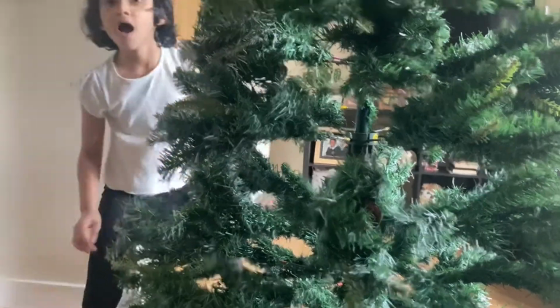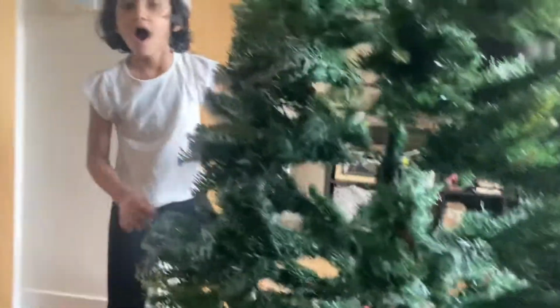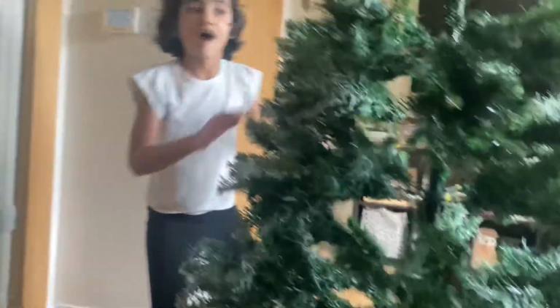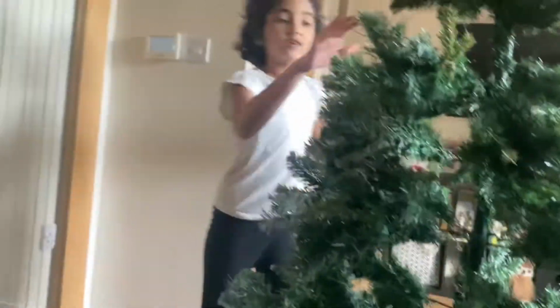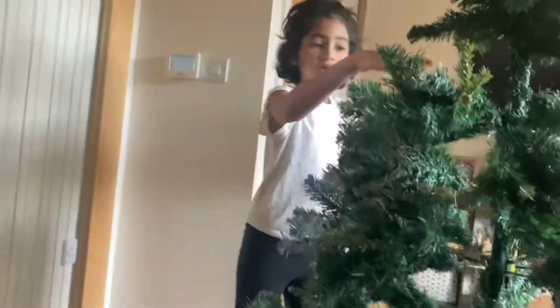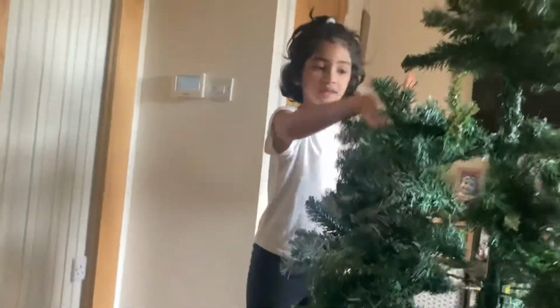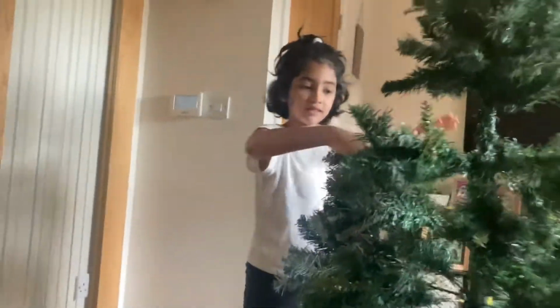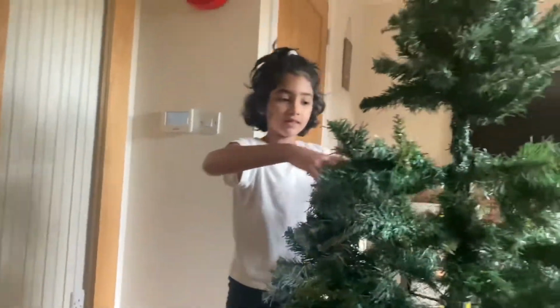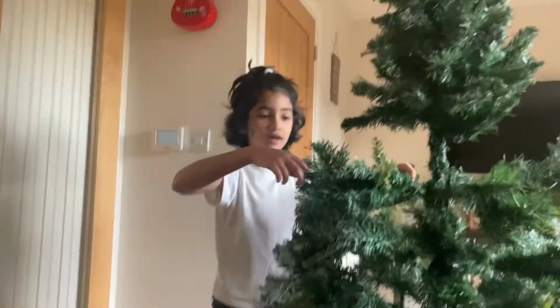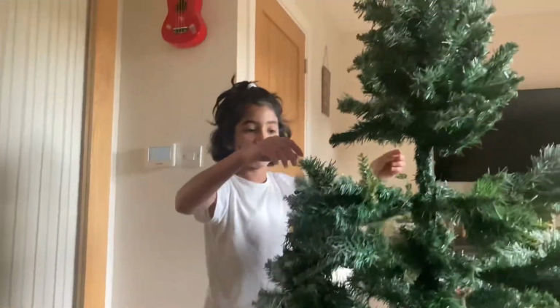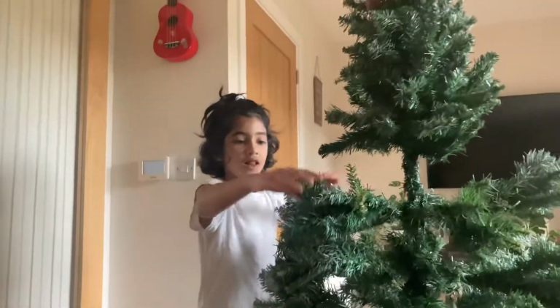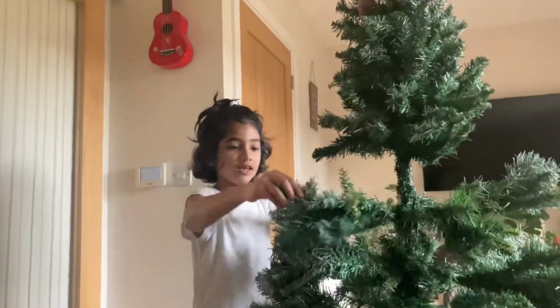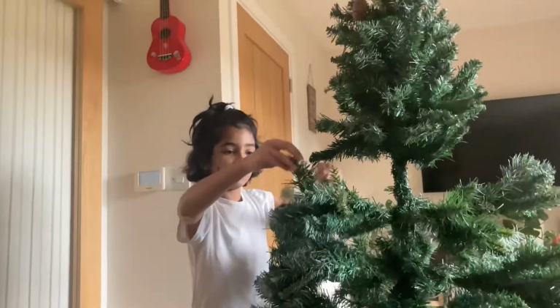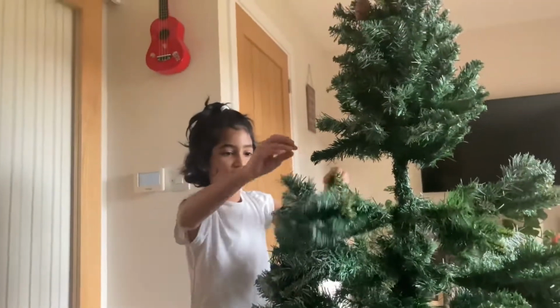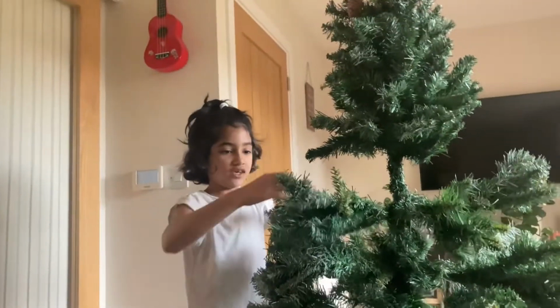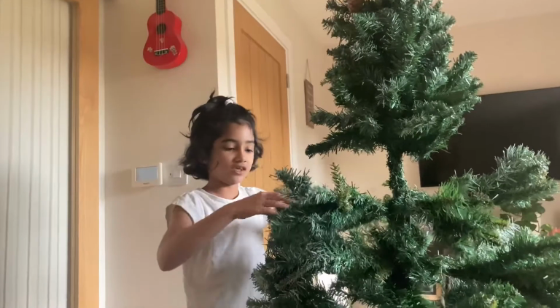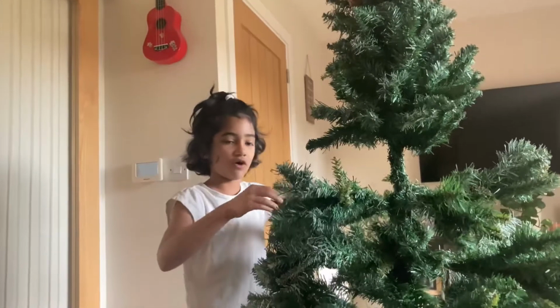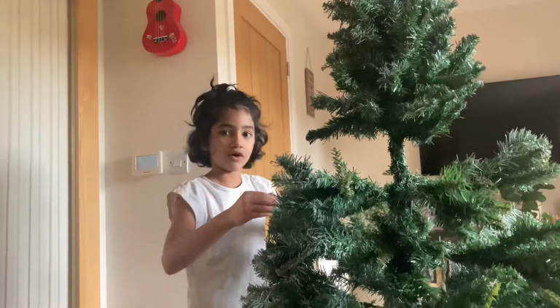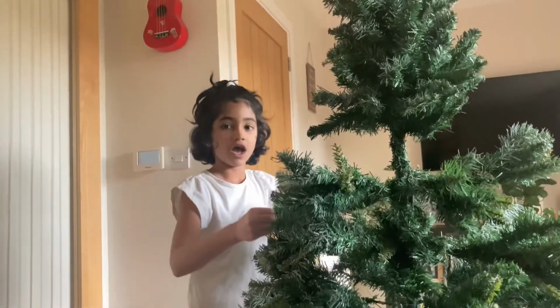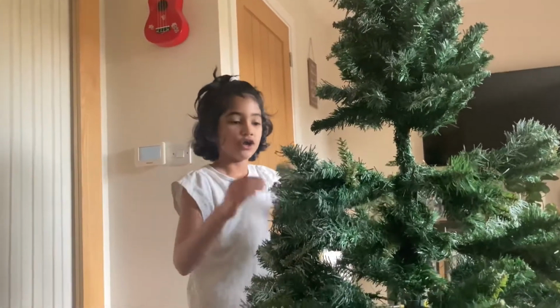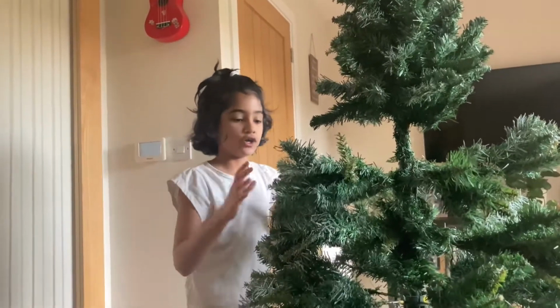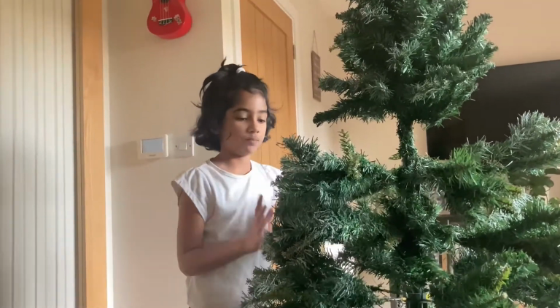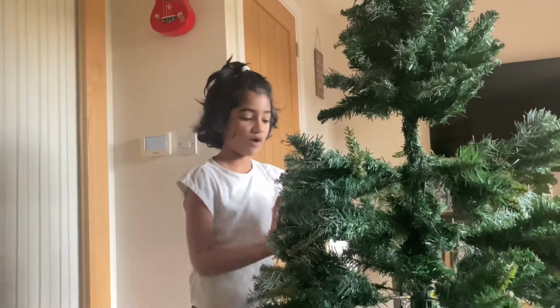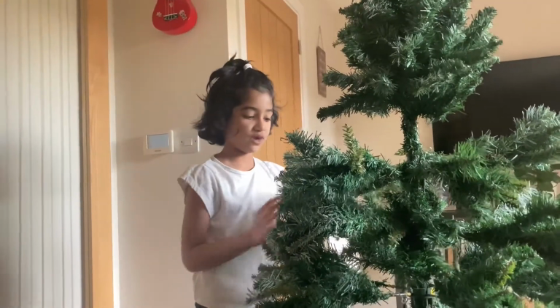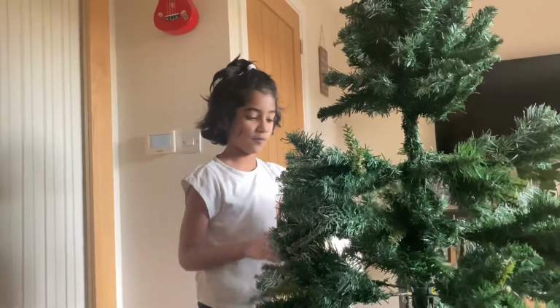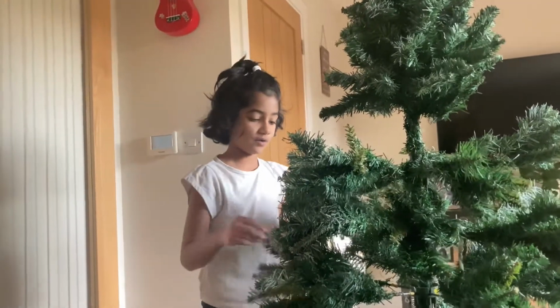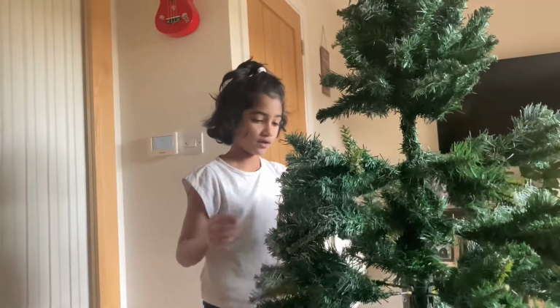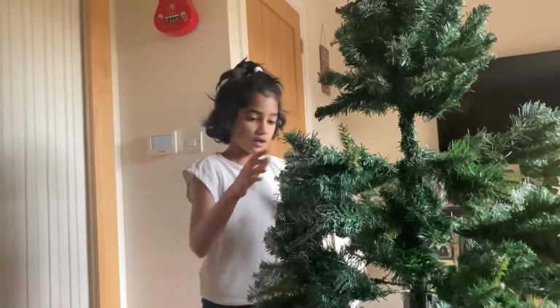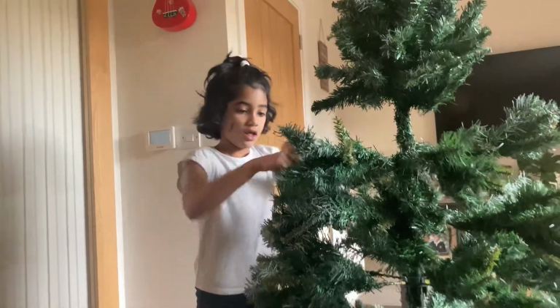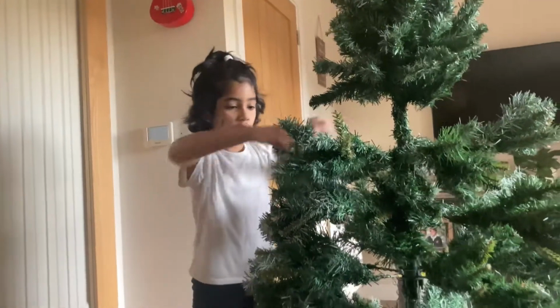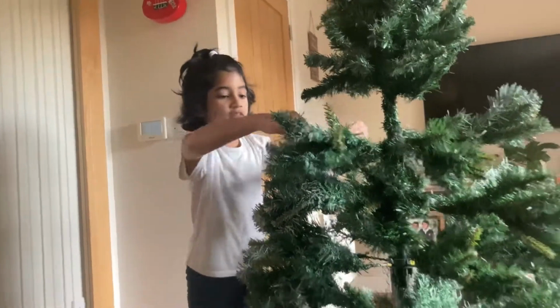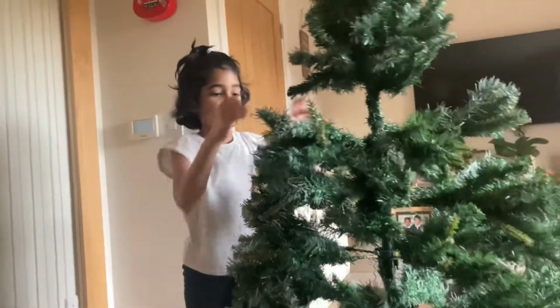After putting the leaves on, you need to puff it up, like this.